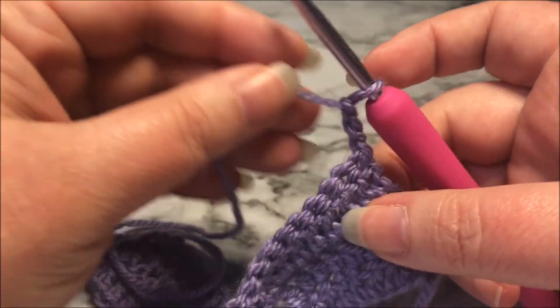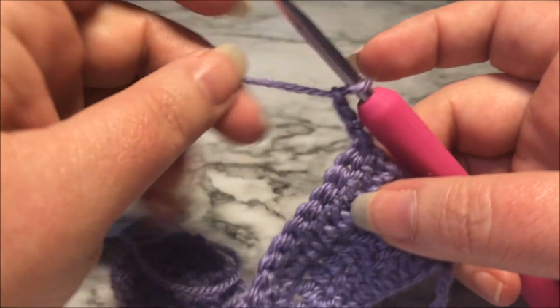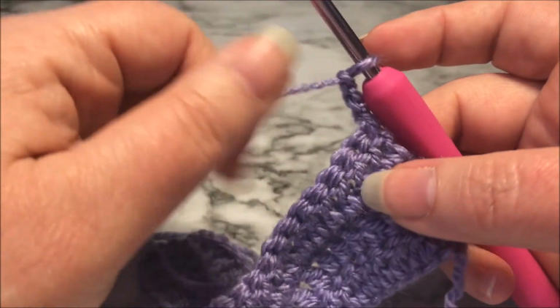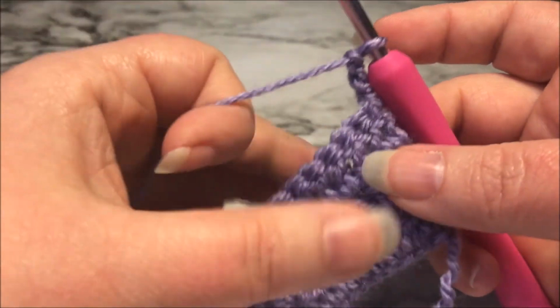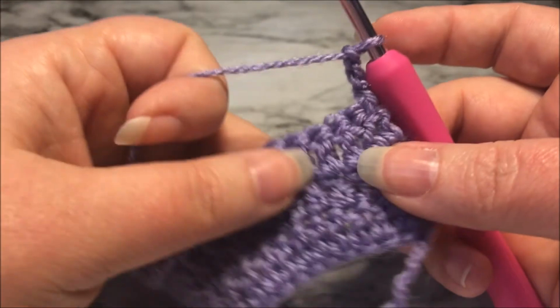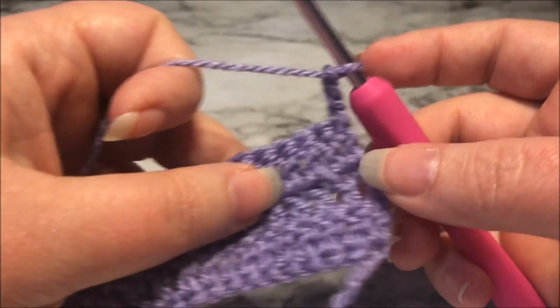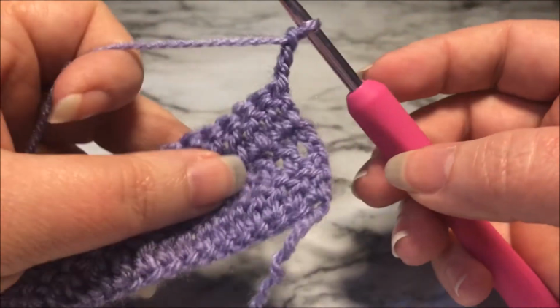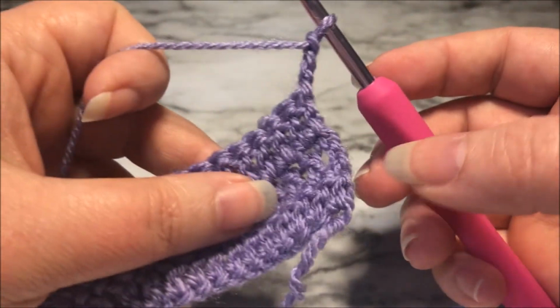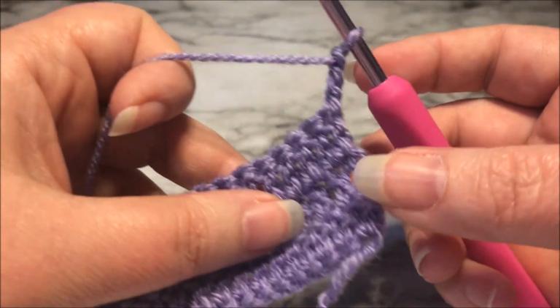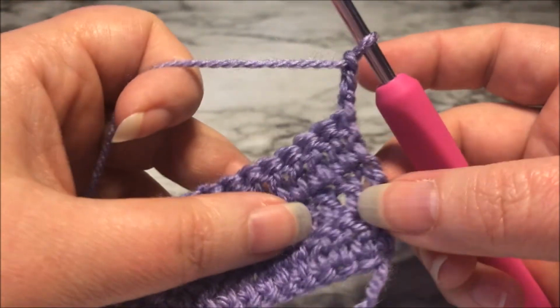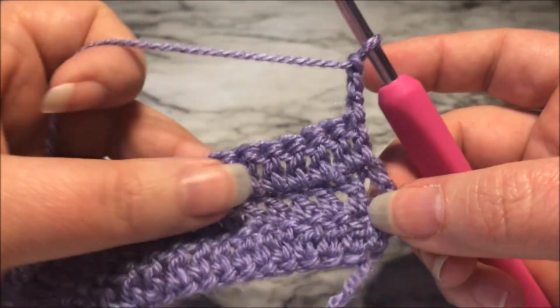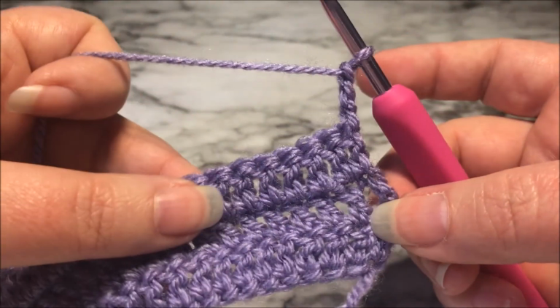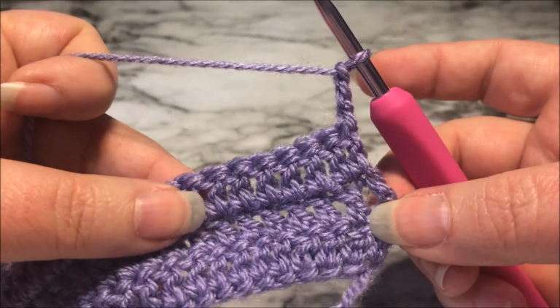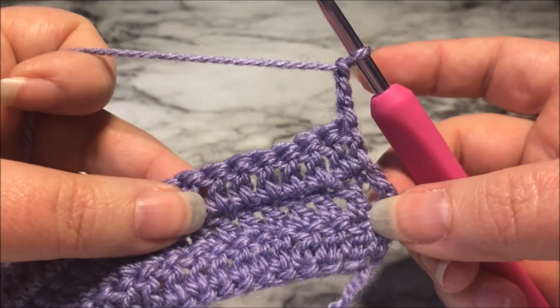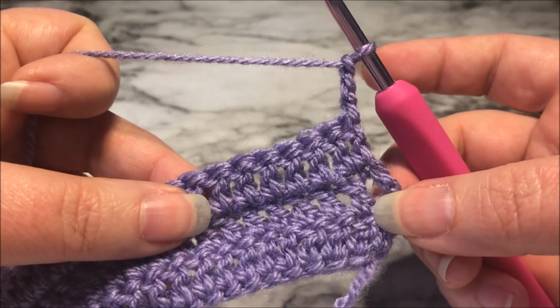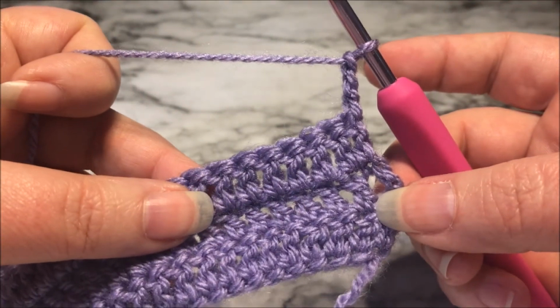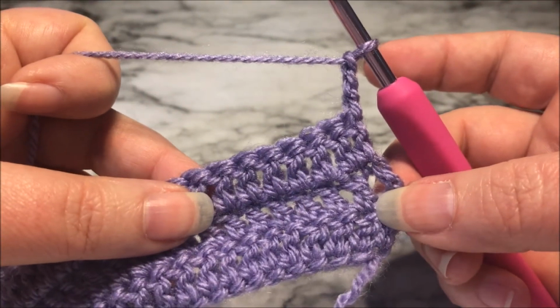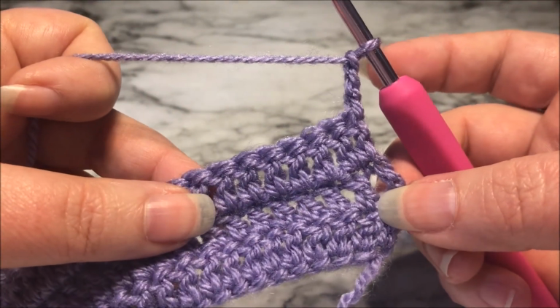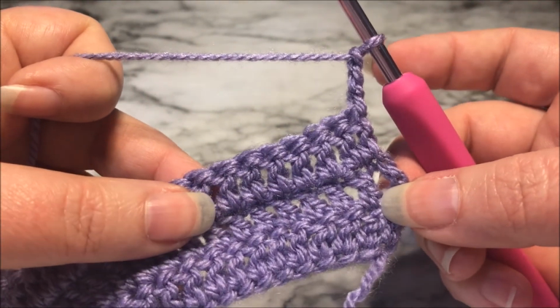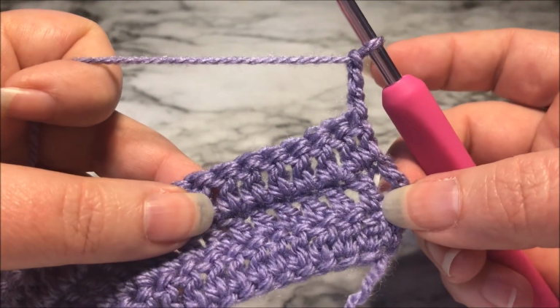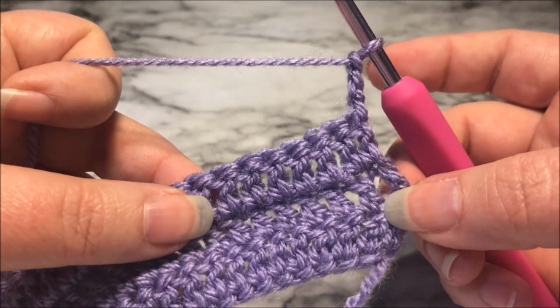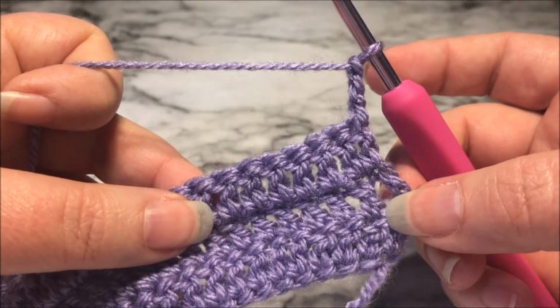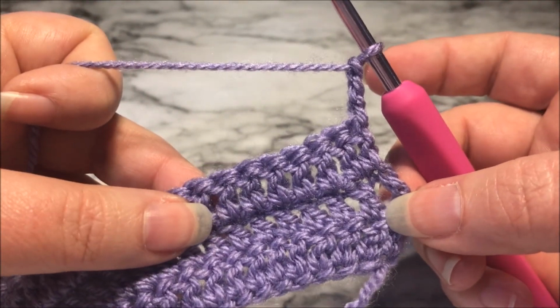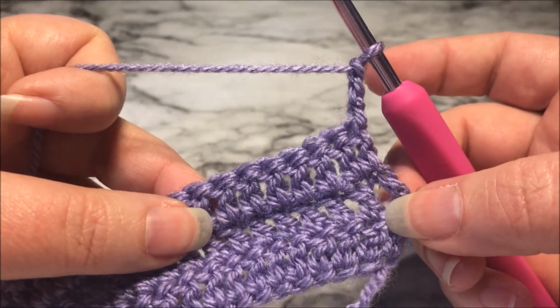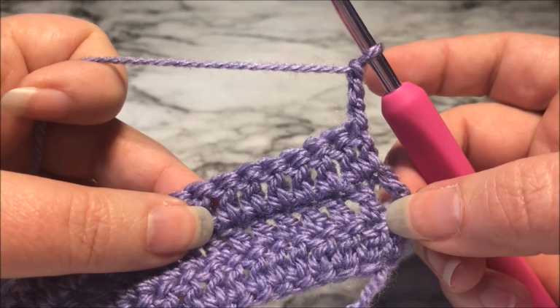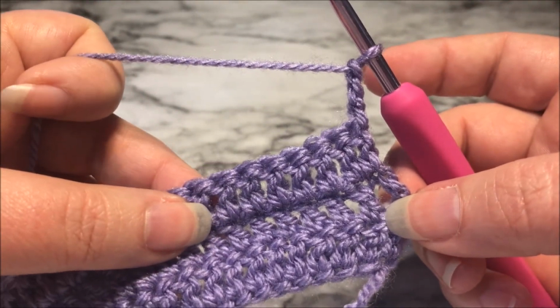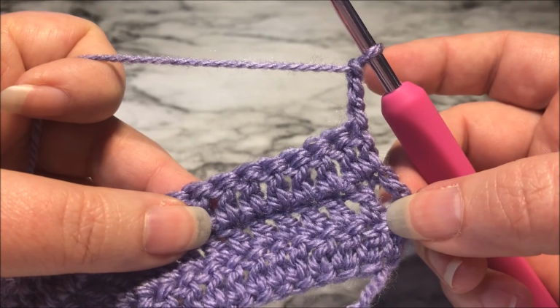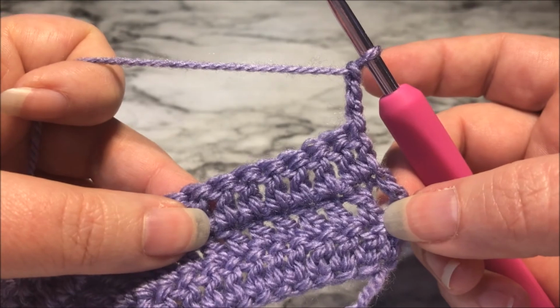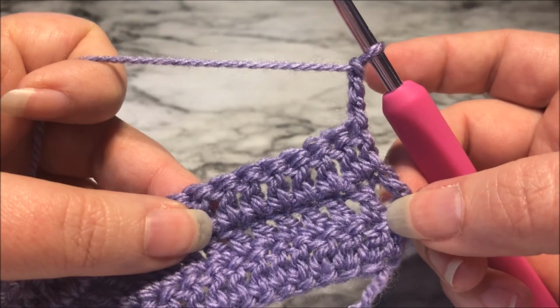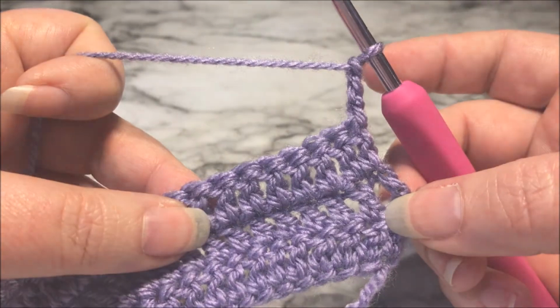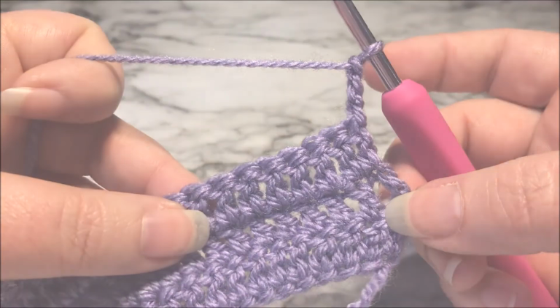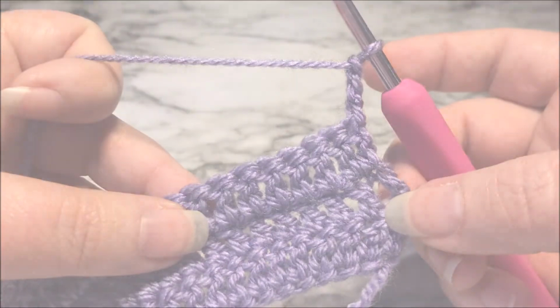Turning chains and turning your work. If you have any questions, please leave them in the comments below and thank you for watching.